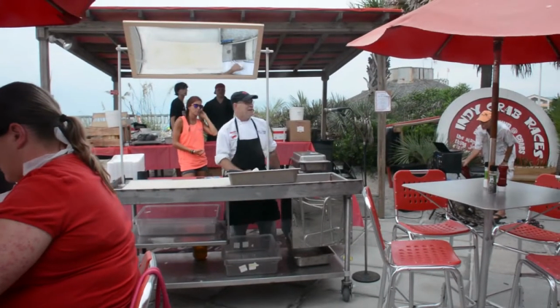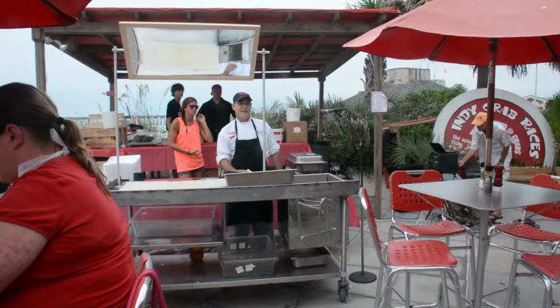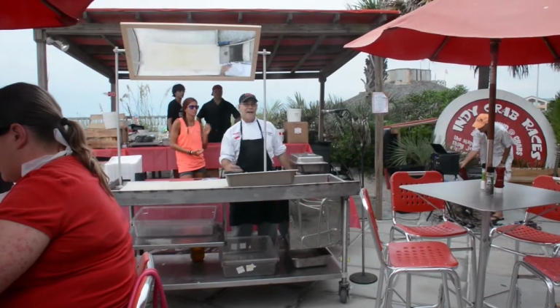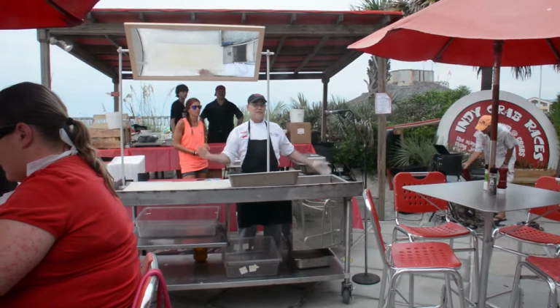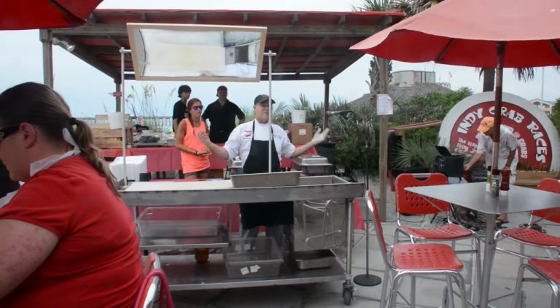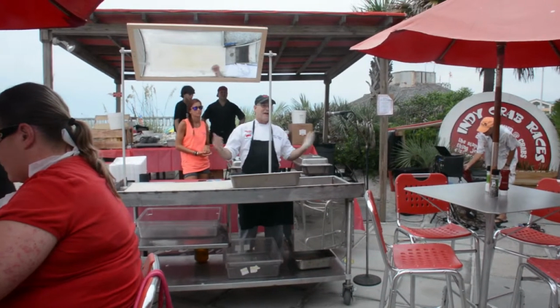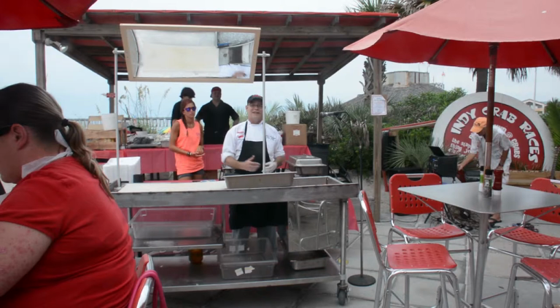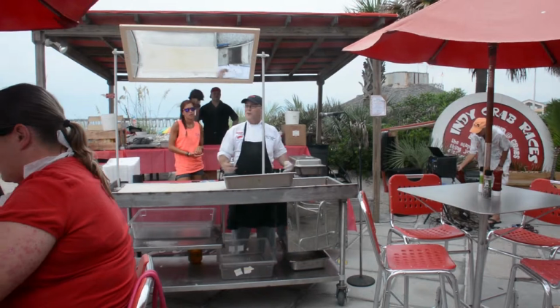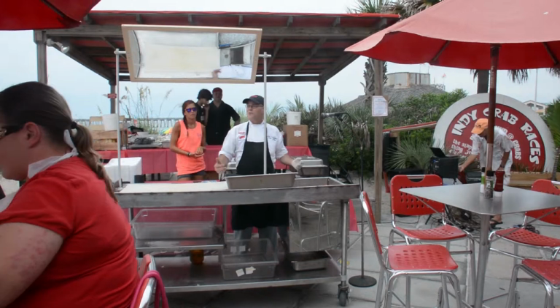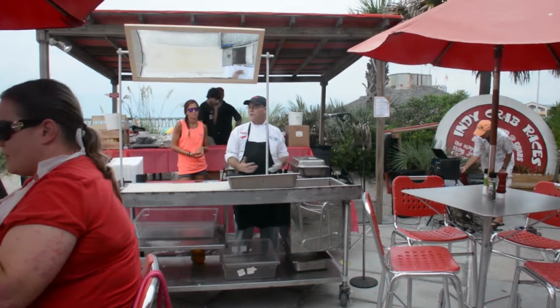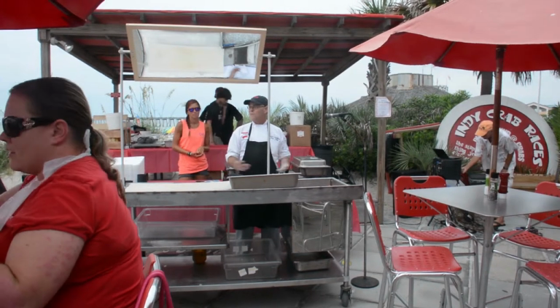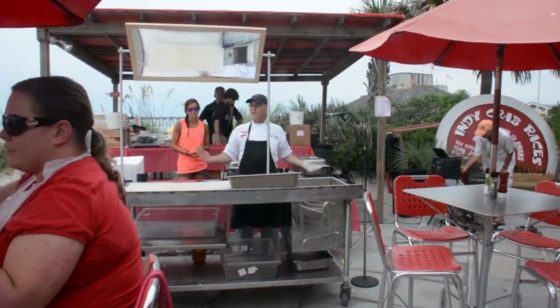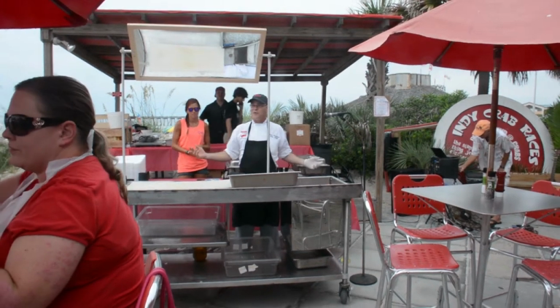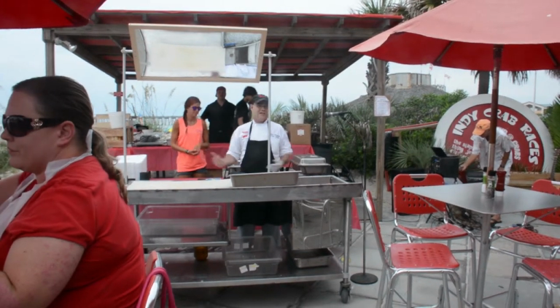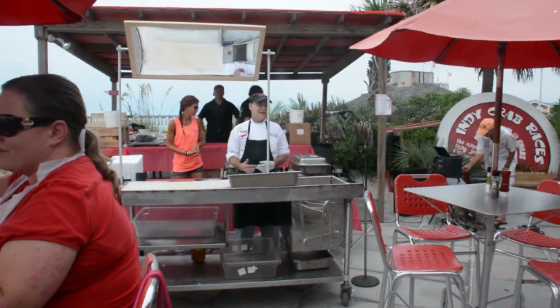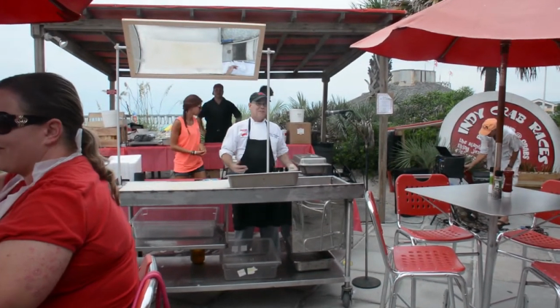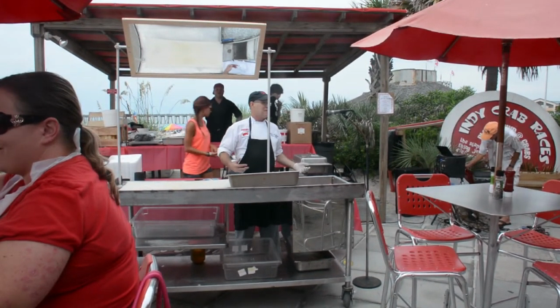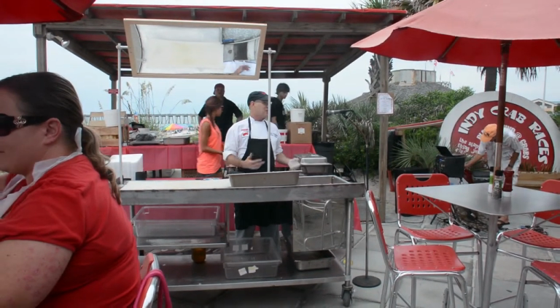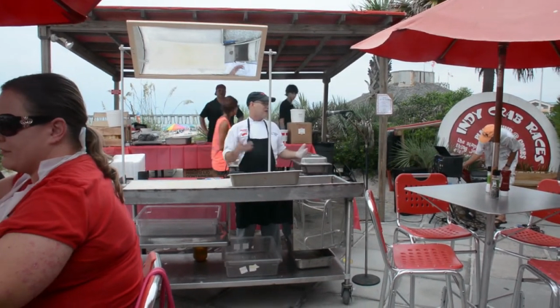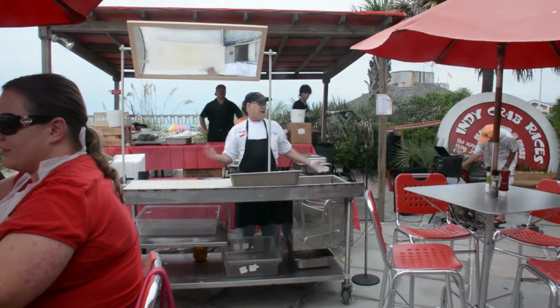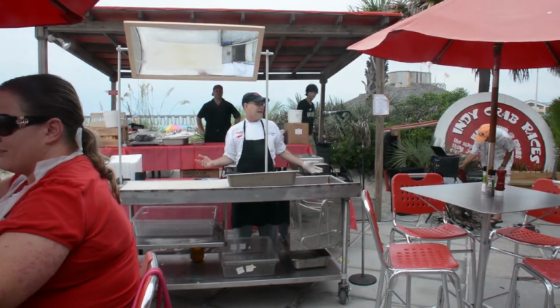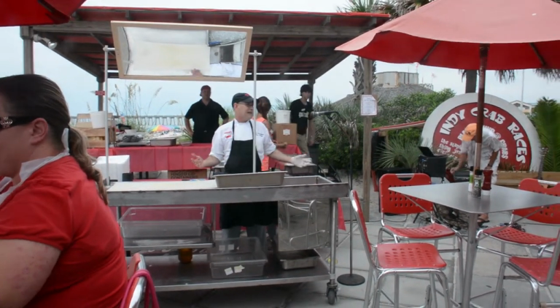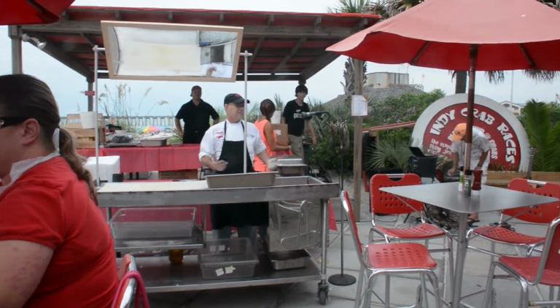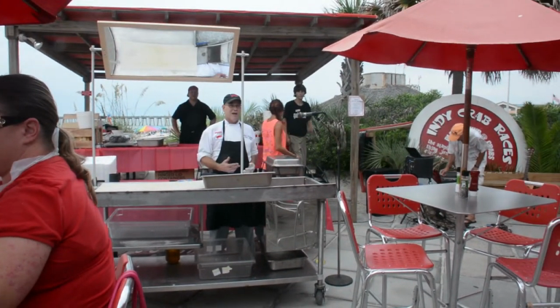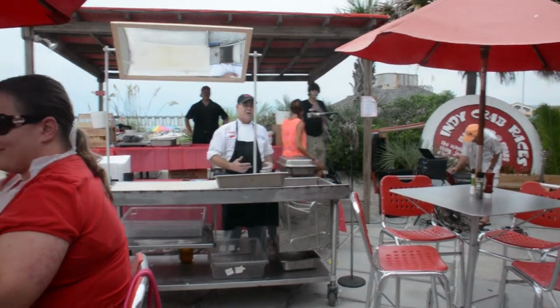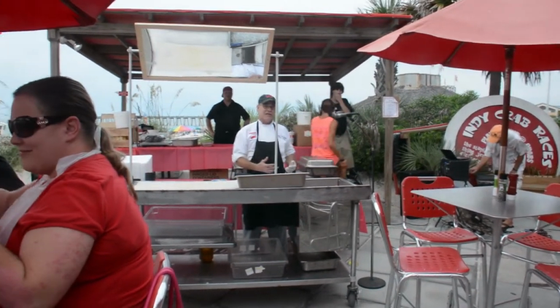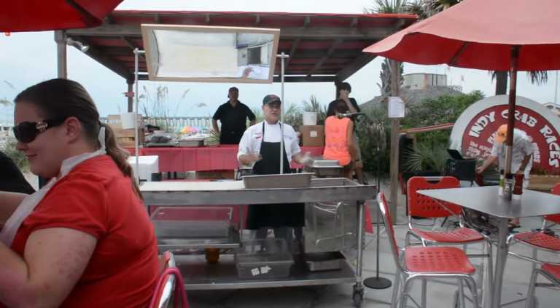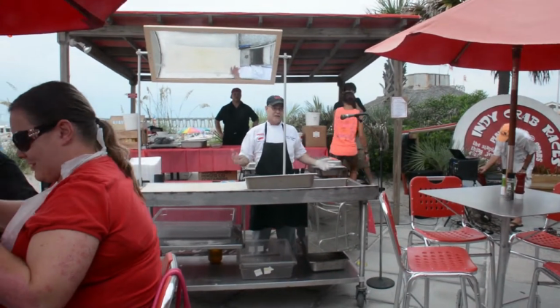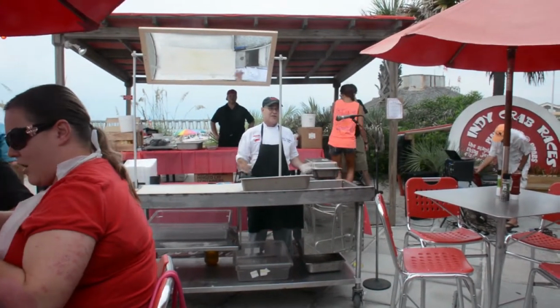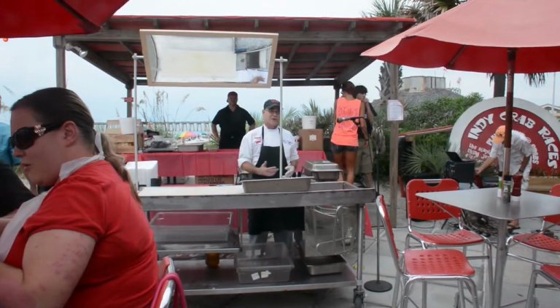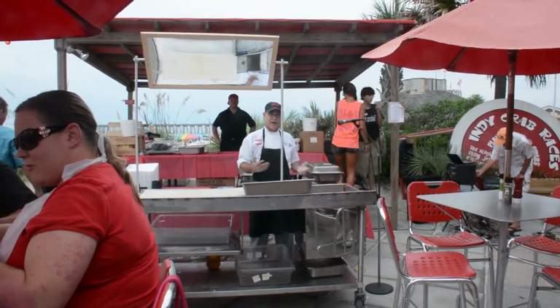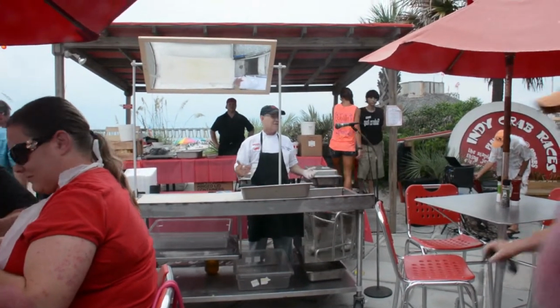Good afternoon everybody. Welcome to Krabs on the Beach. My name is John Flanengam. I'm one of the chefs here at Krabs.